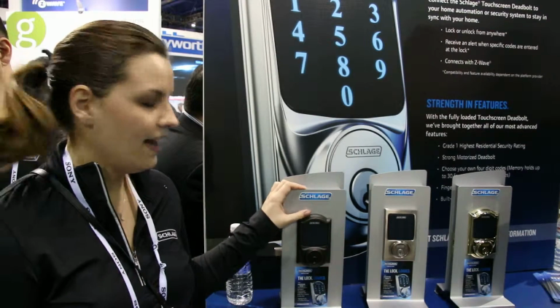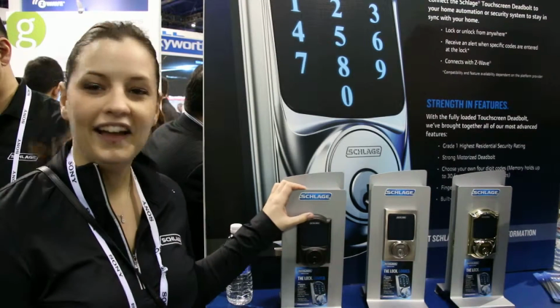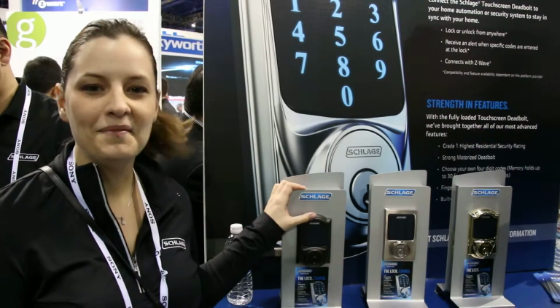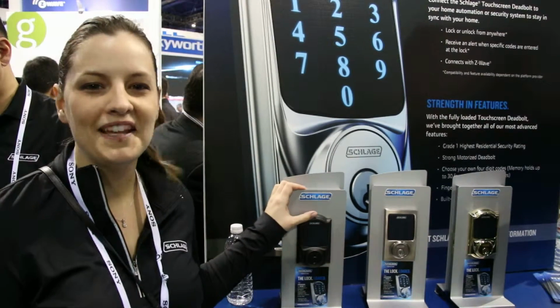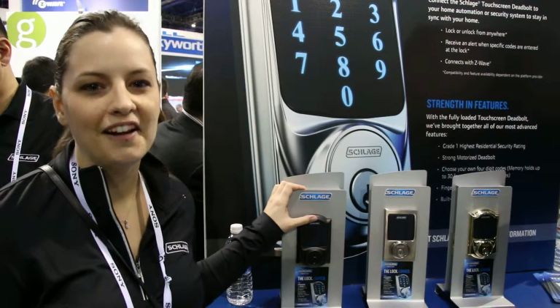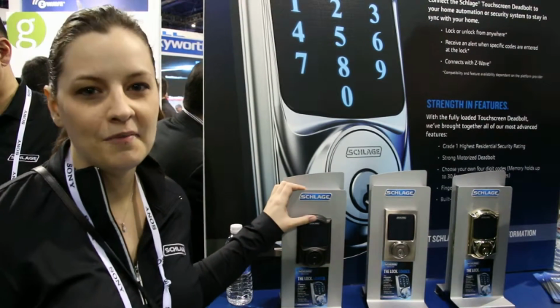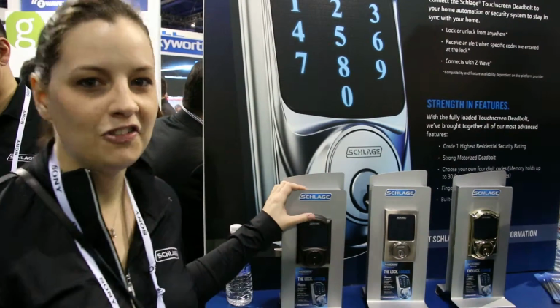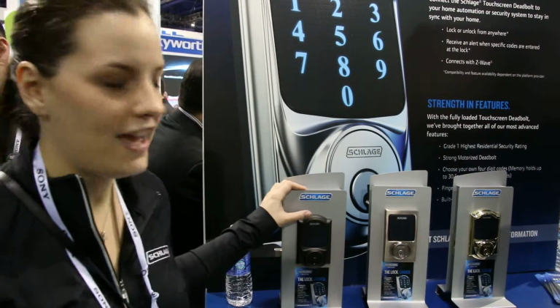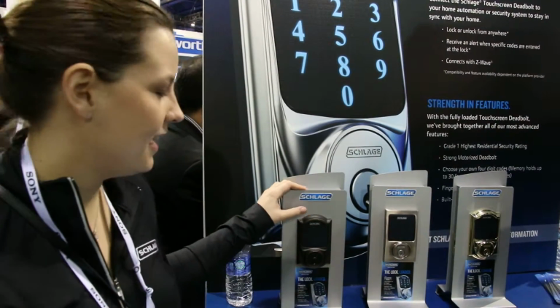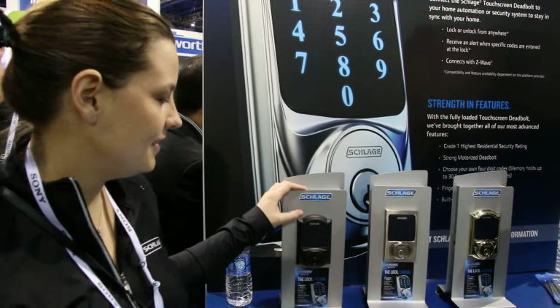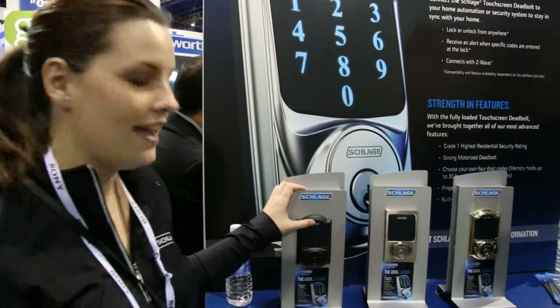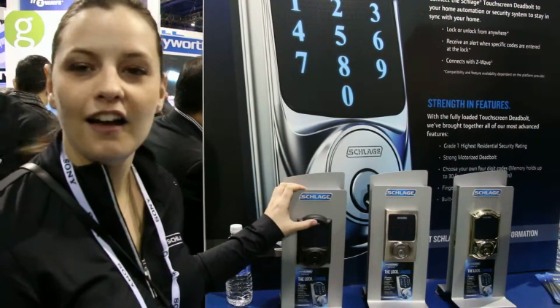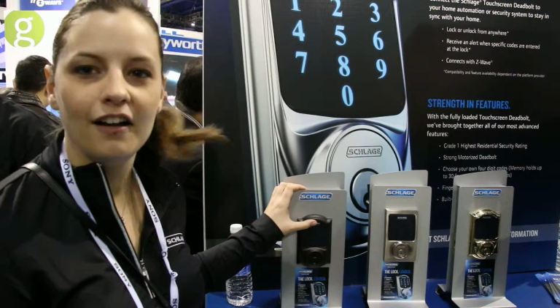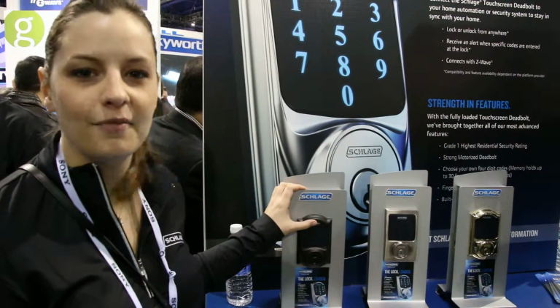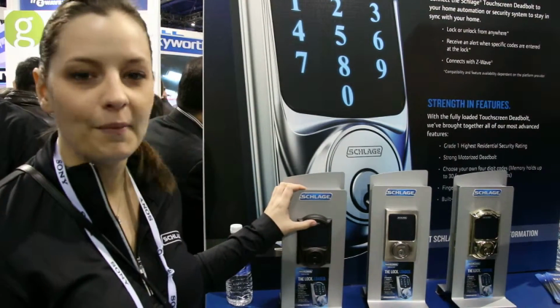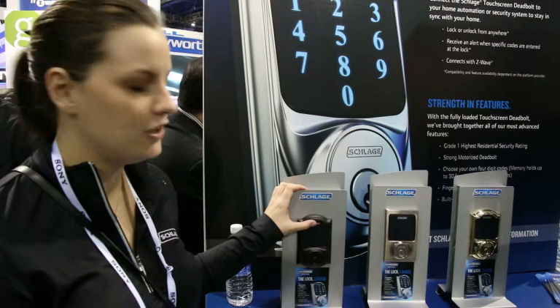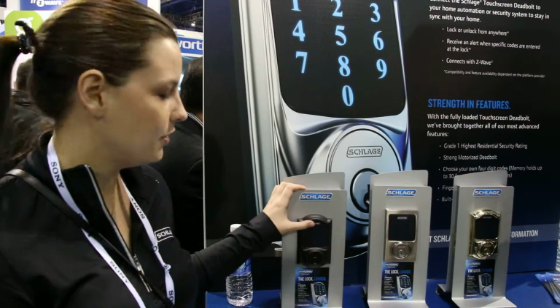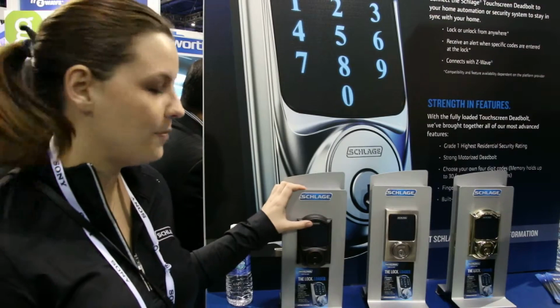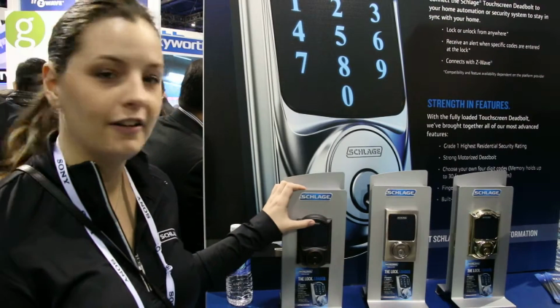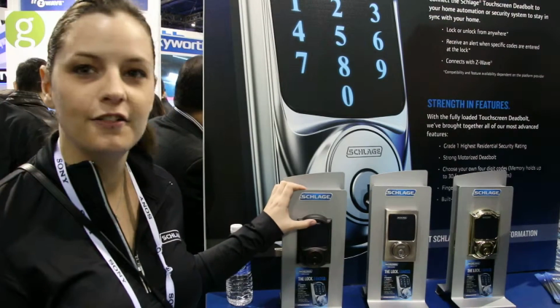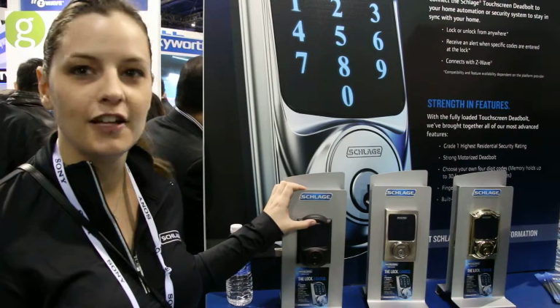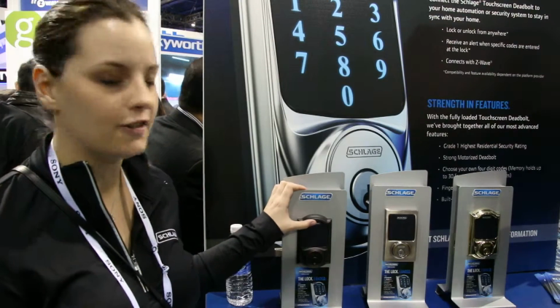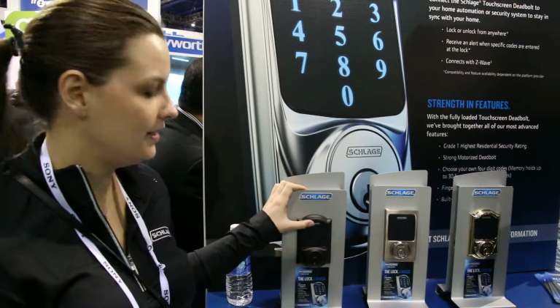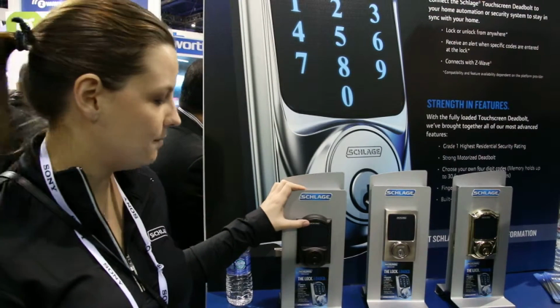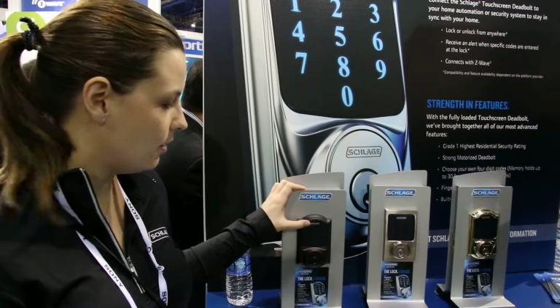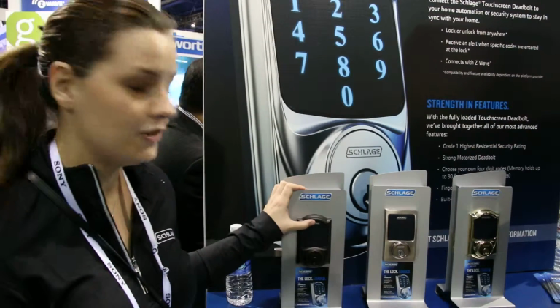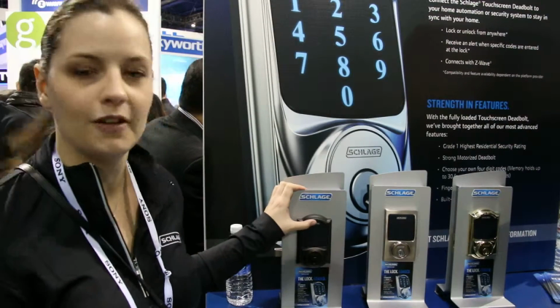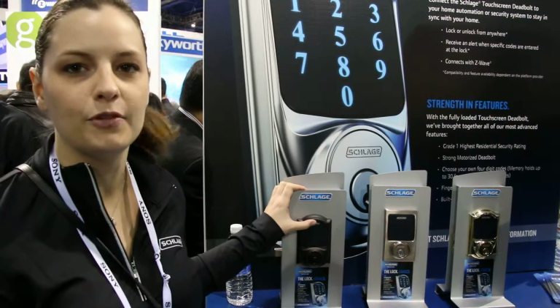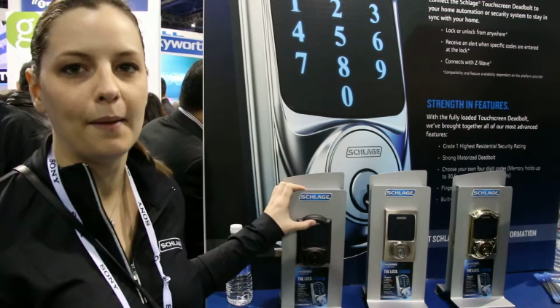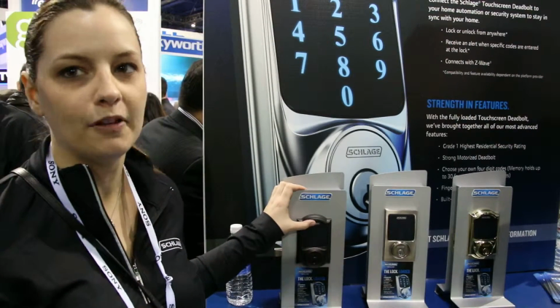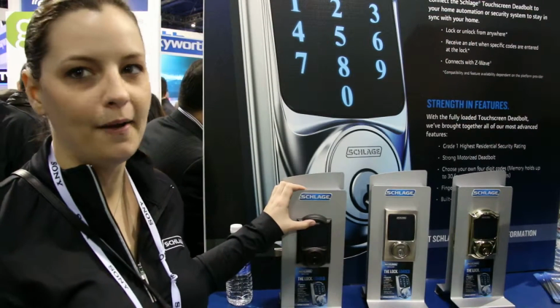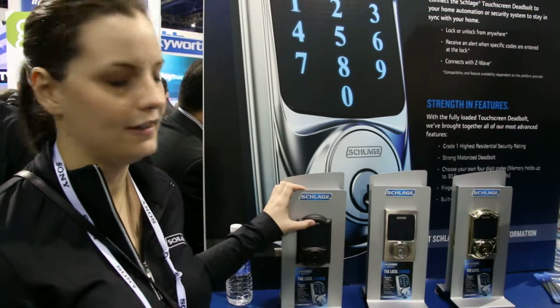Hi, I'm Sarah. I'm with Schlage and today I'm going to show you about our new touchscreen deadbolt, which is our most popular product.